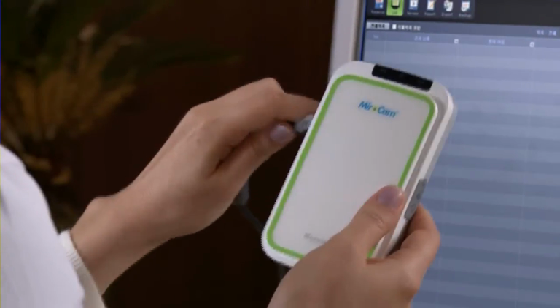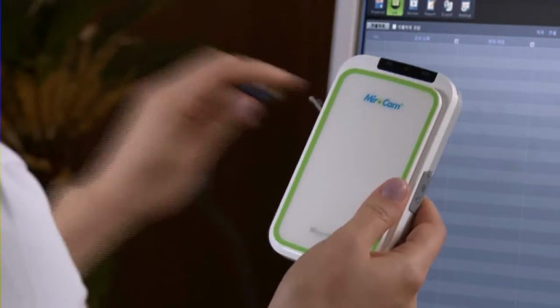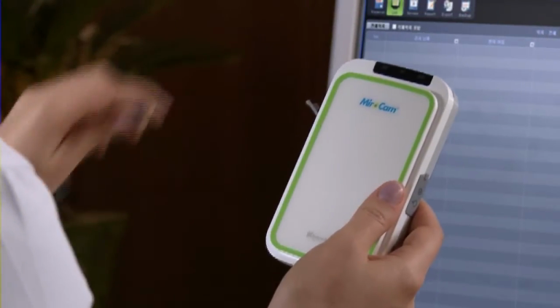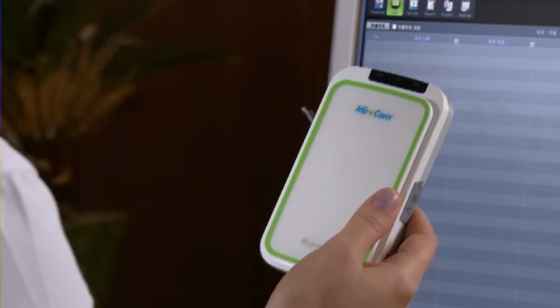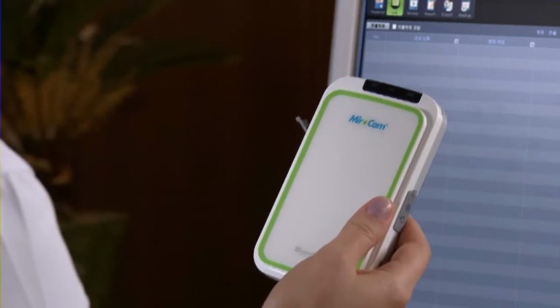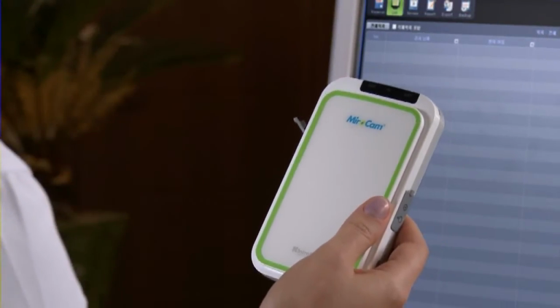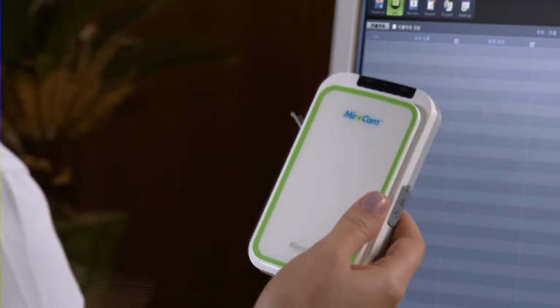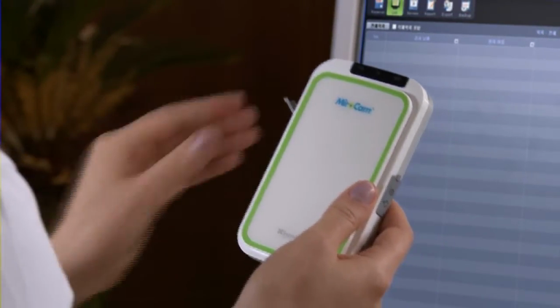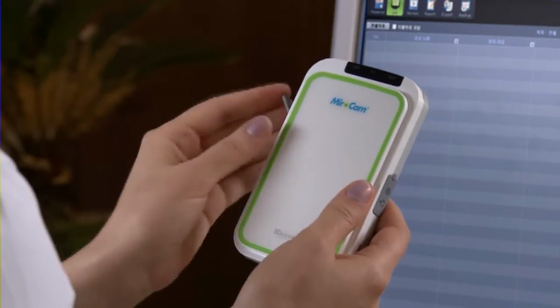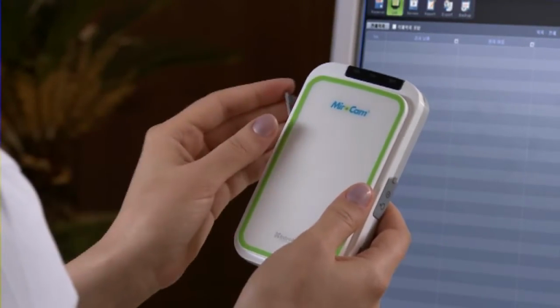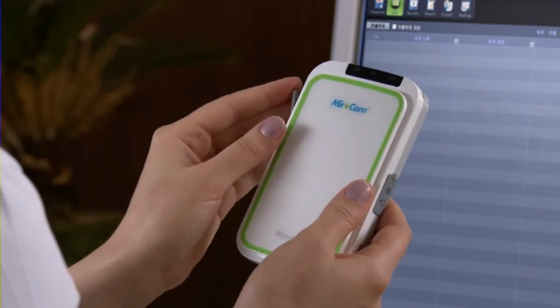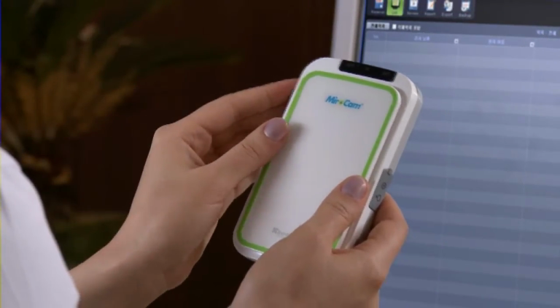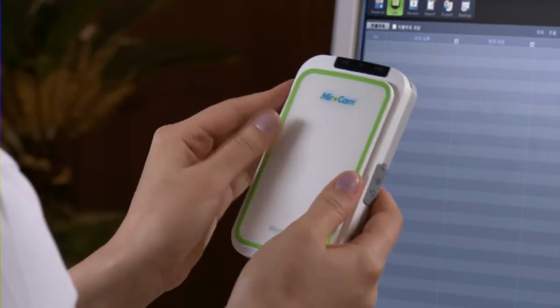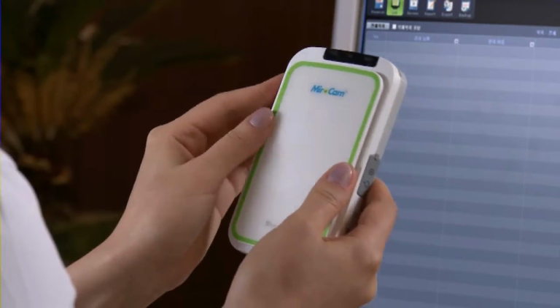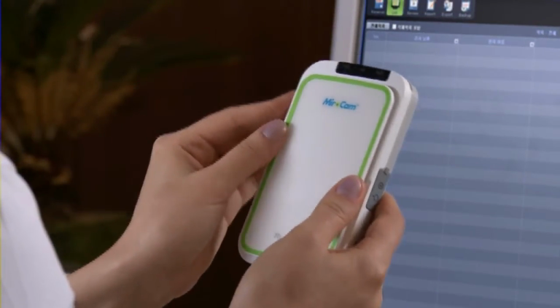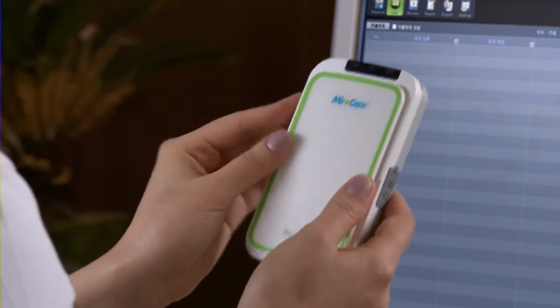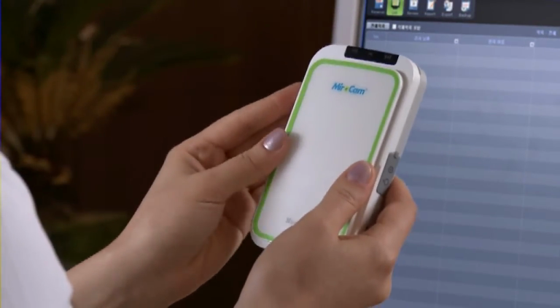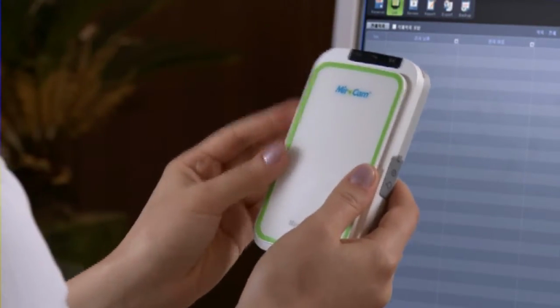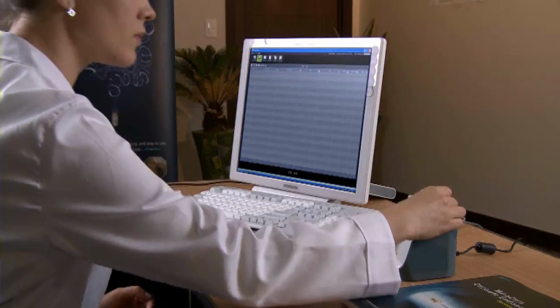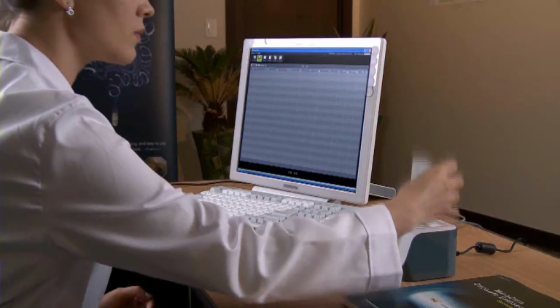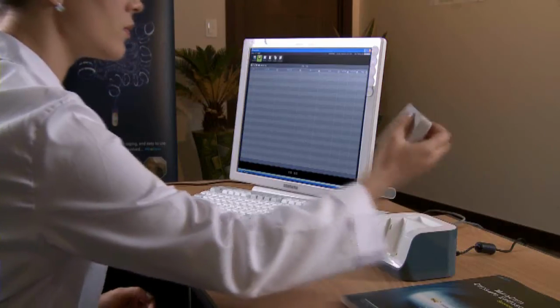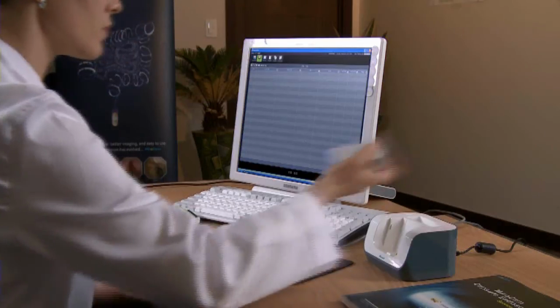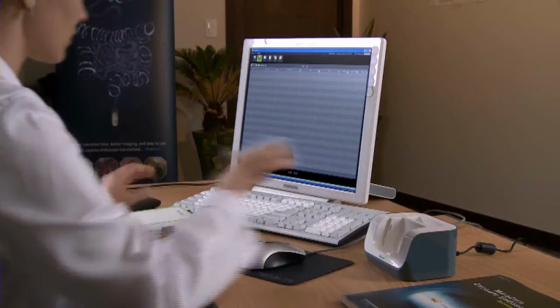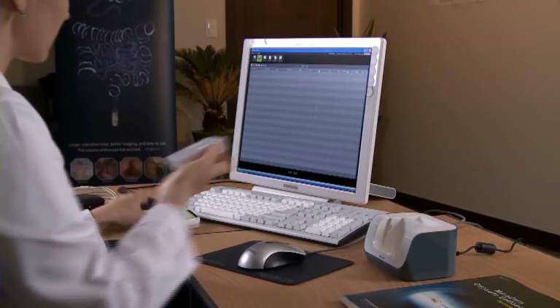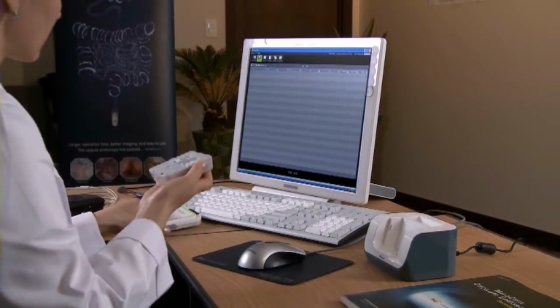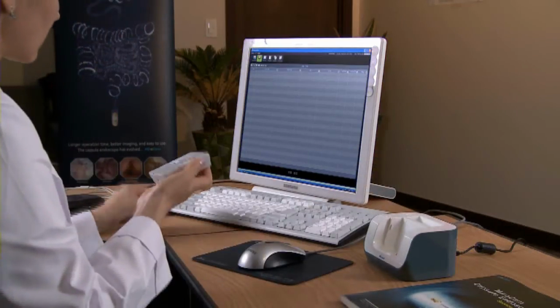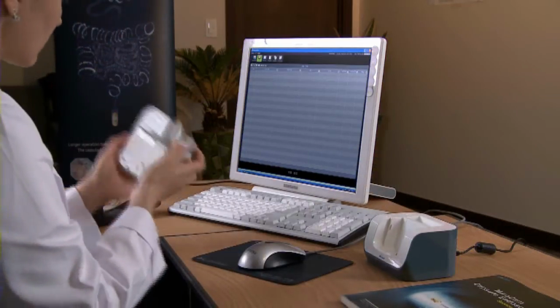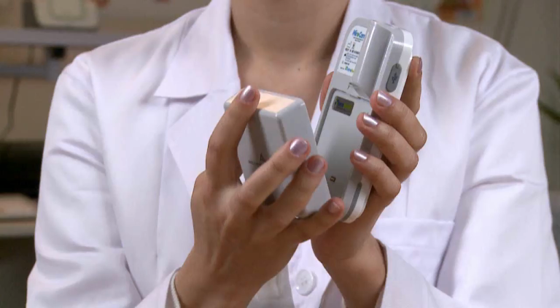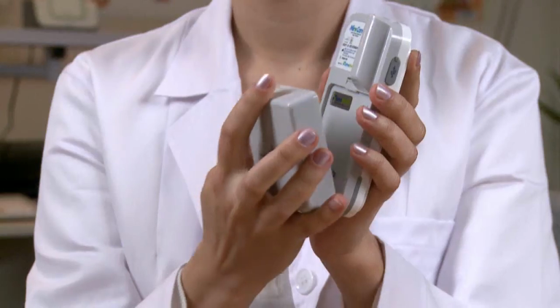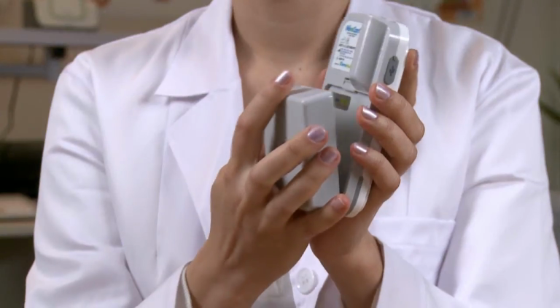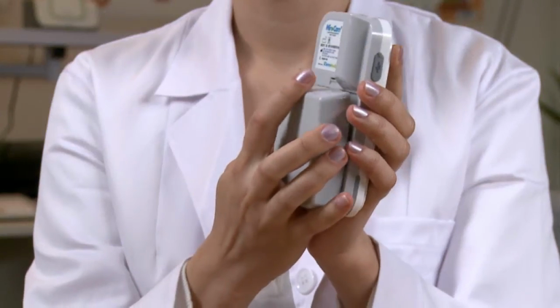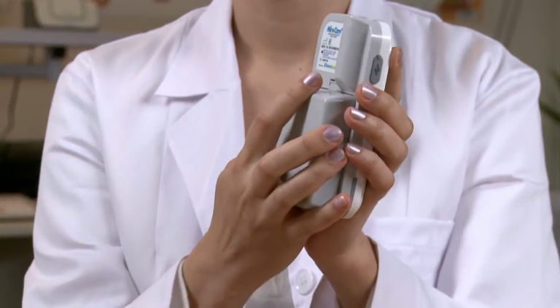Disconnect the USB cable from the receiver. Attach a fully charged battery to the receiver.